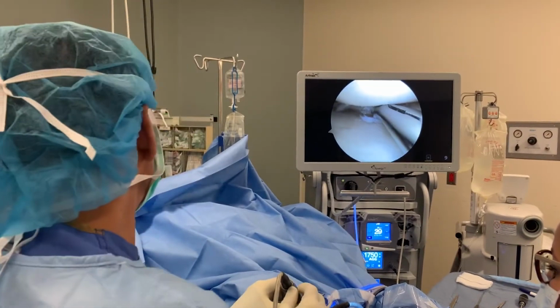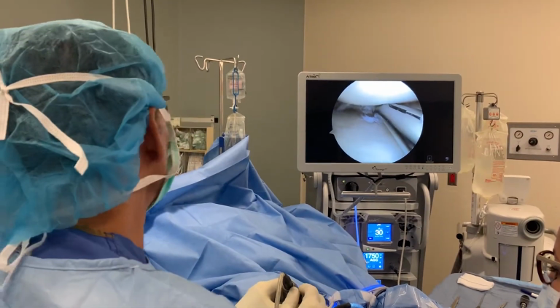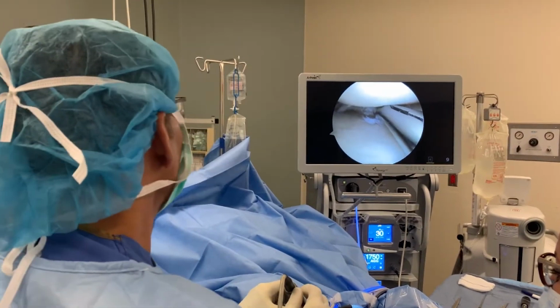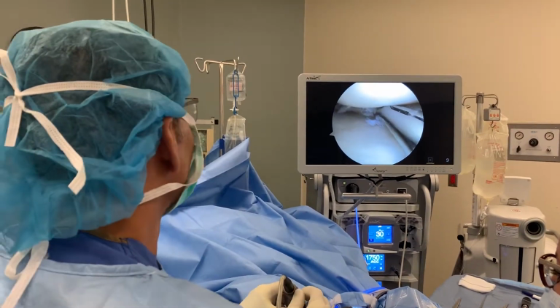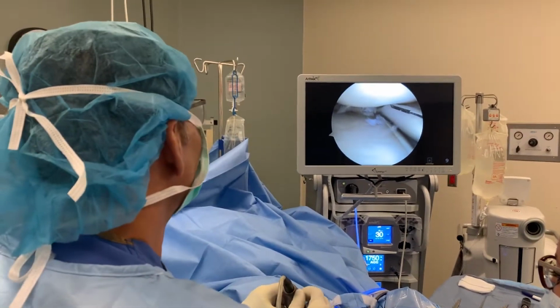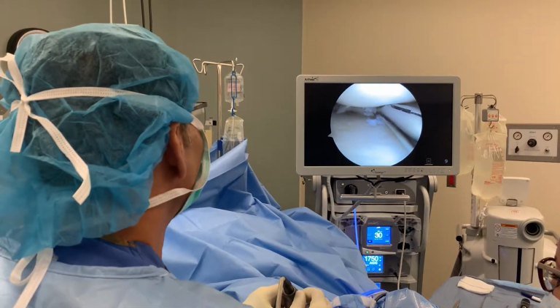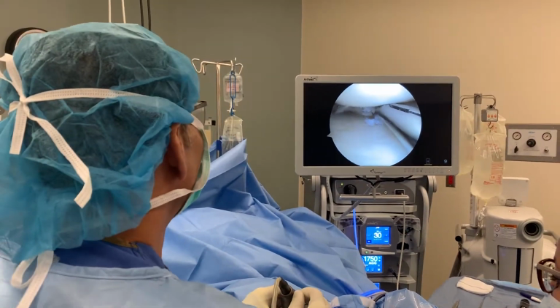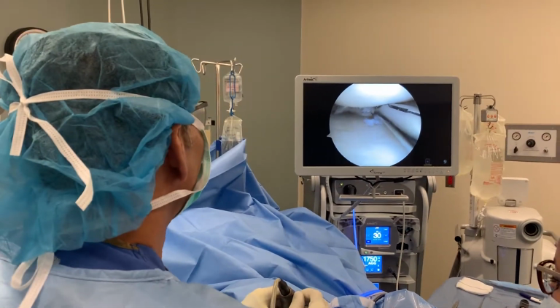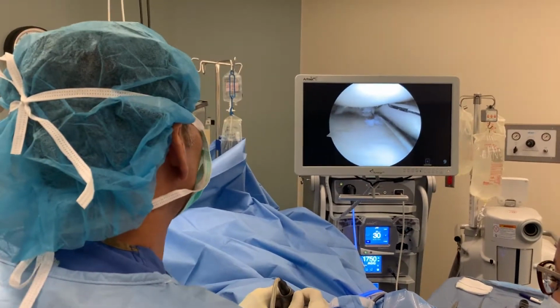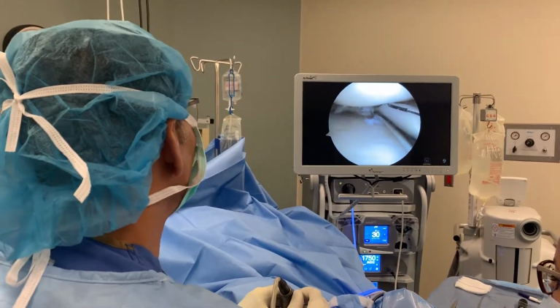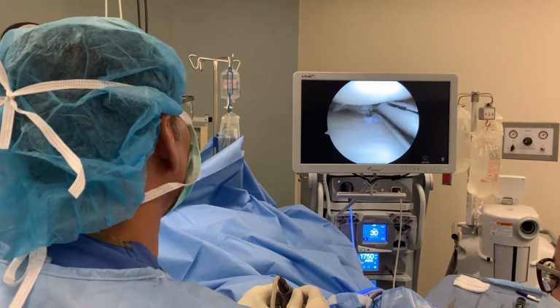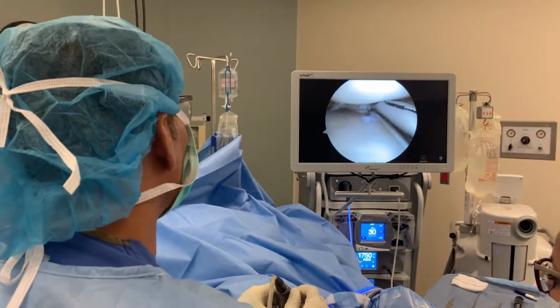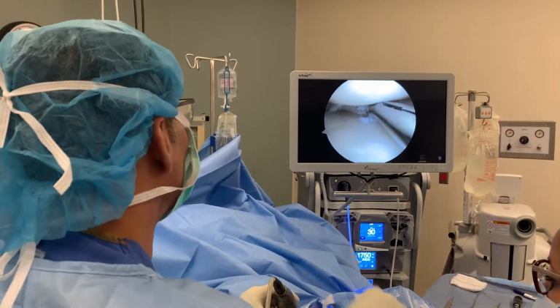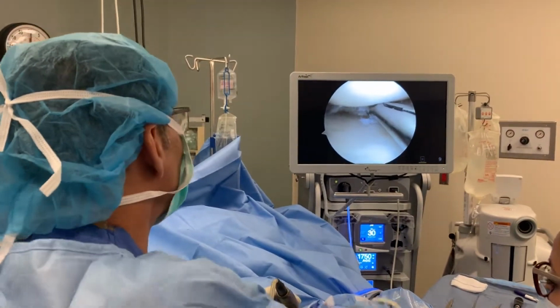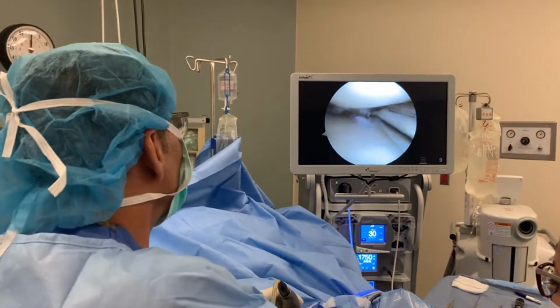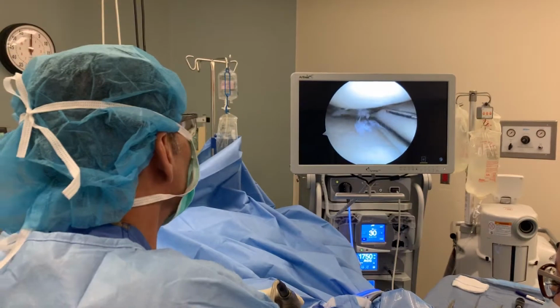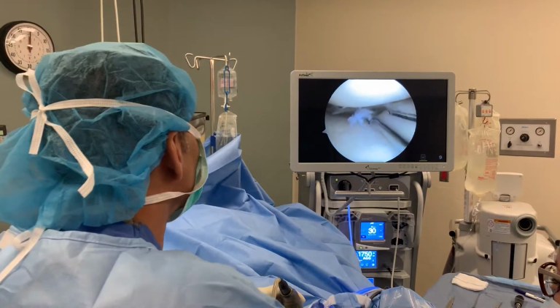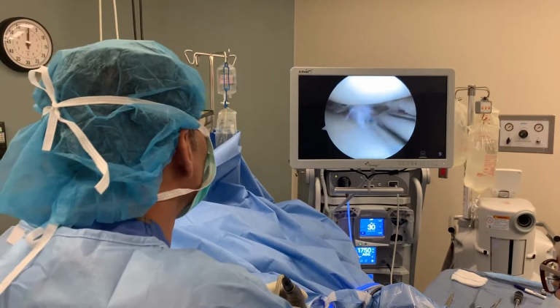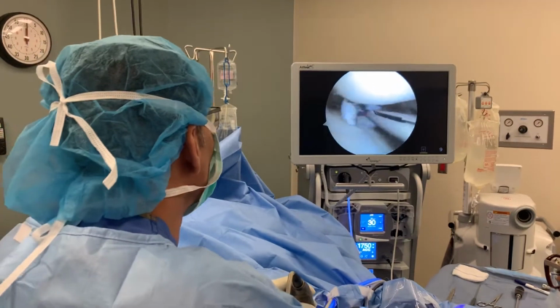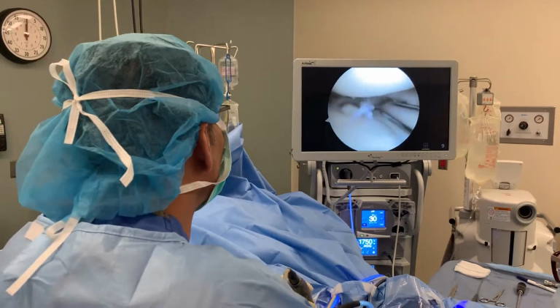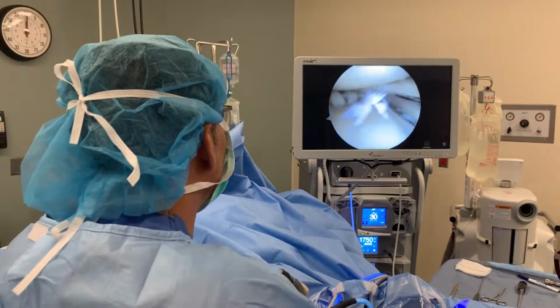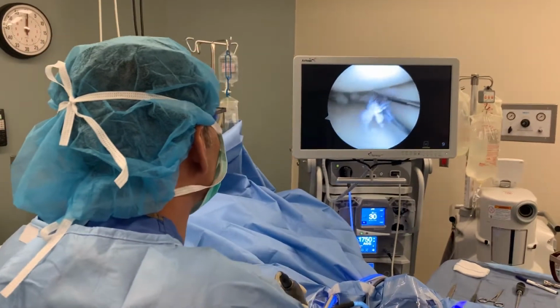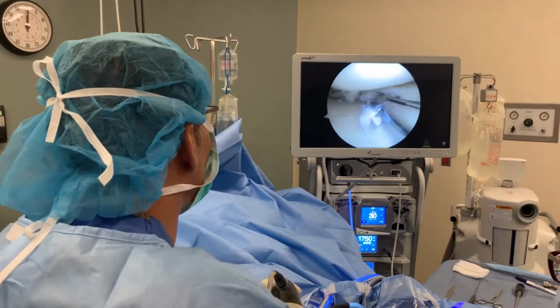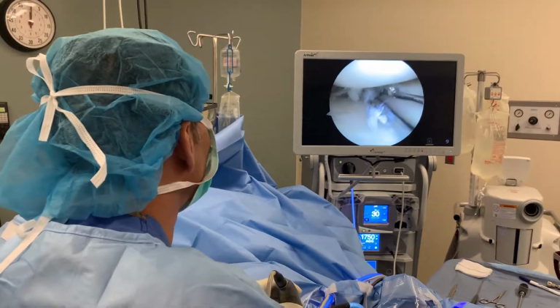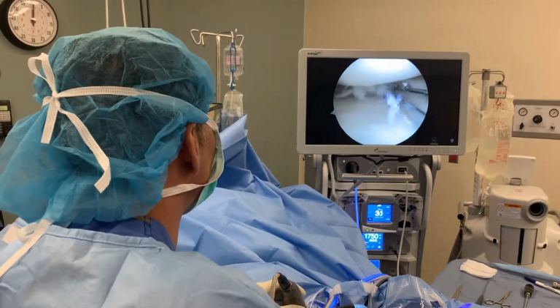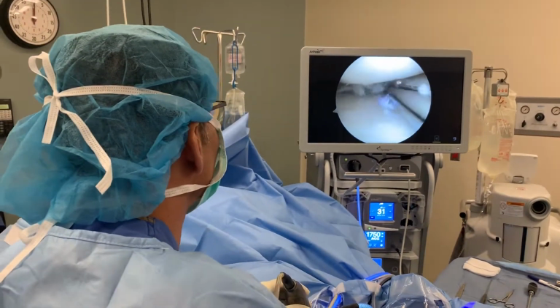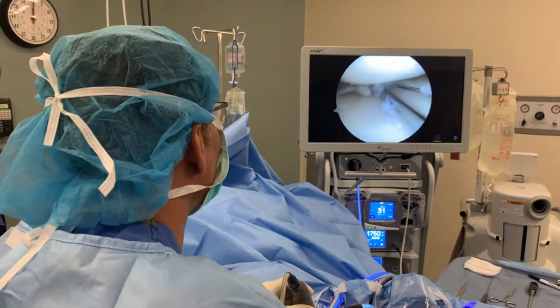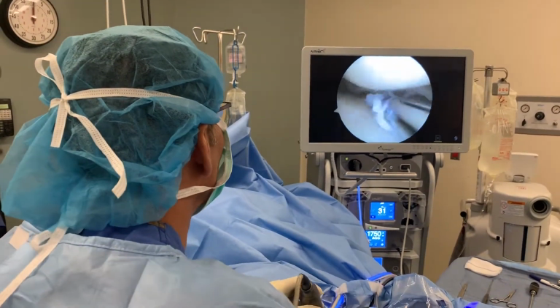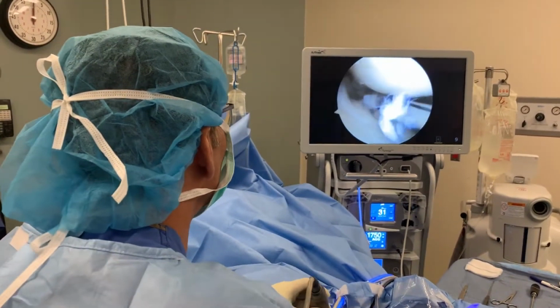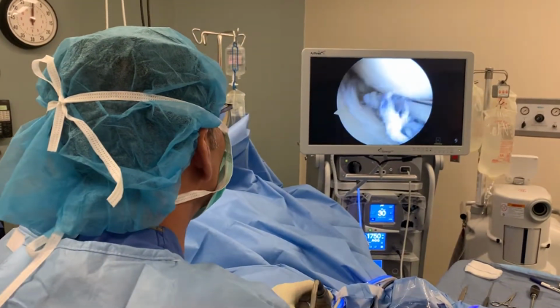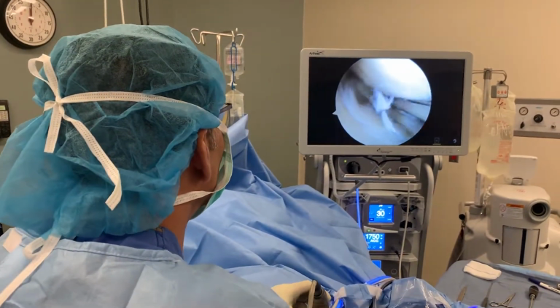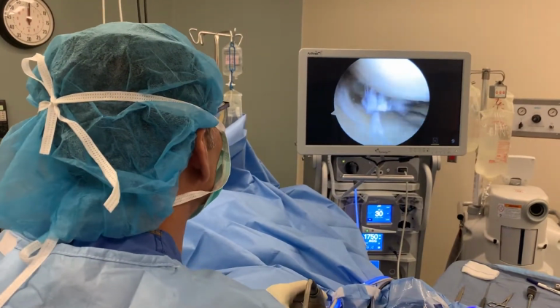How does it feel right now? Good. You're doing okay with this trimming of your meniscus right now? No problem. Good.